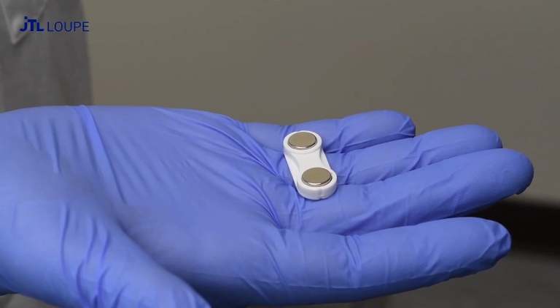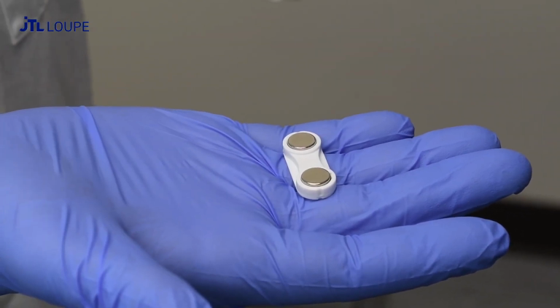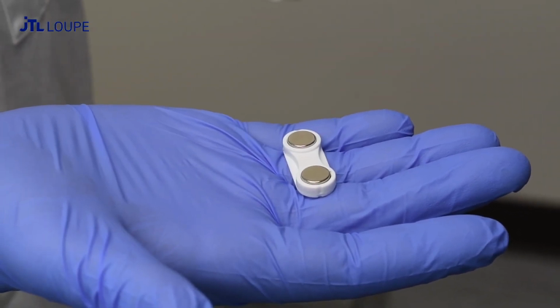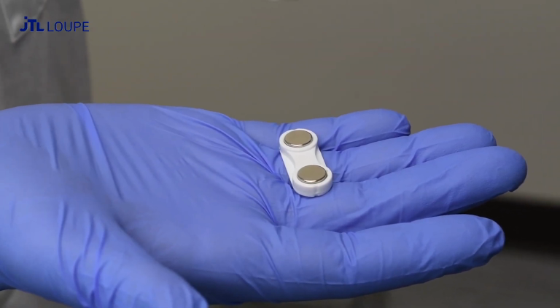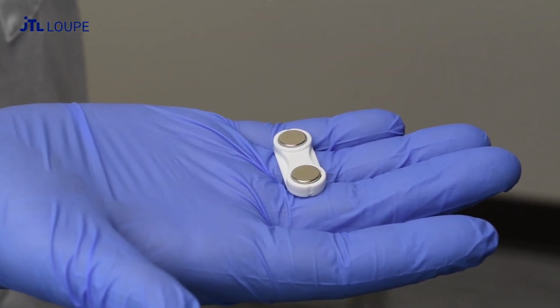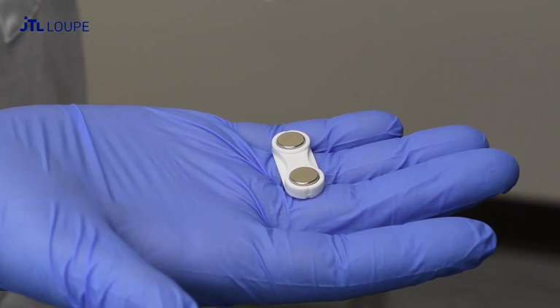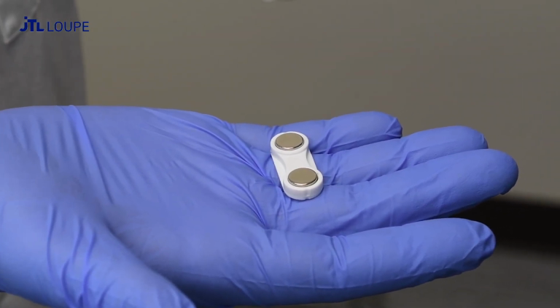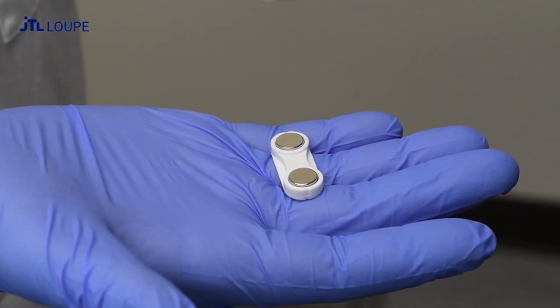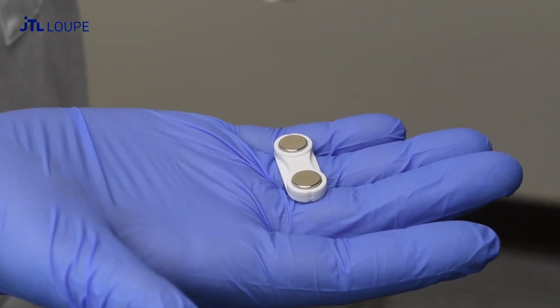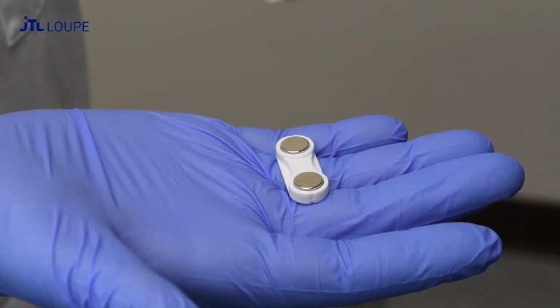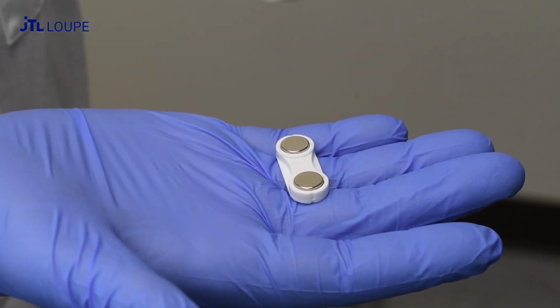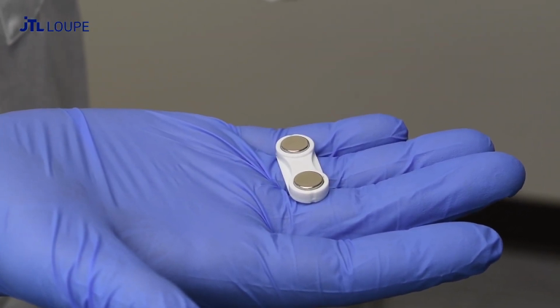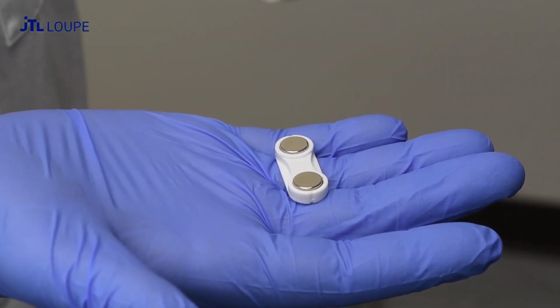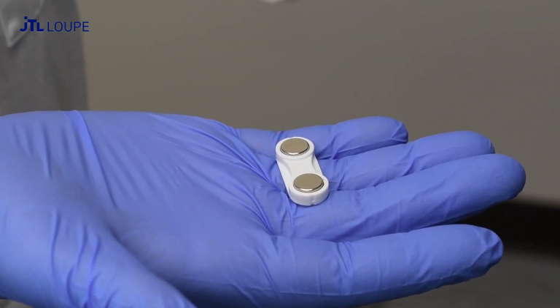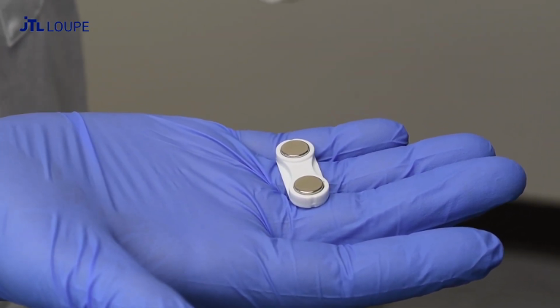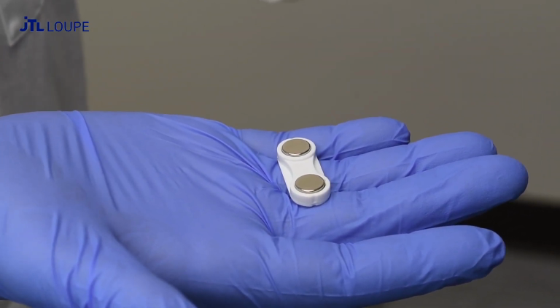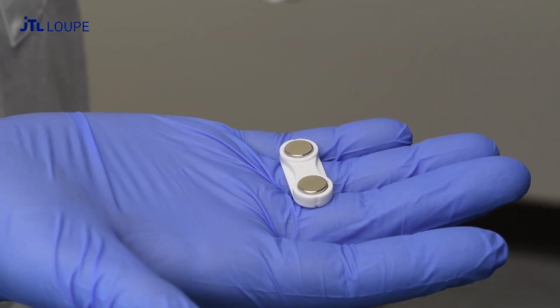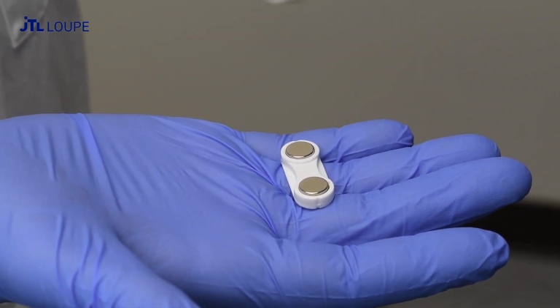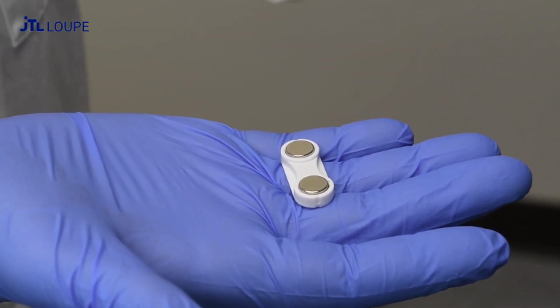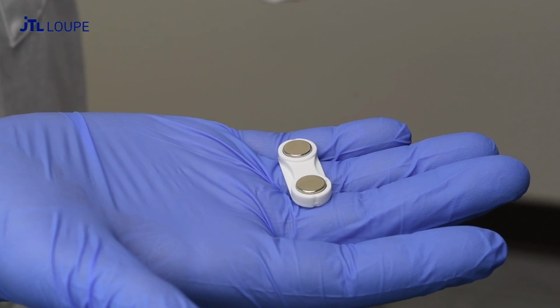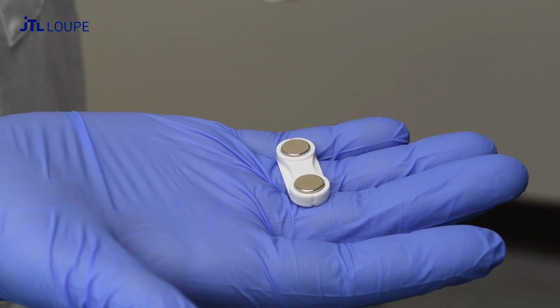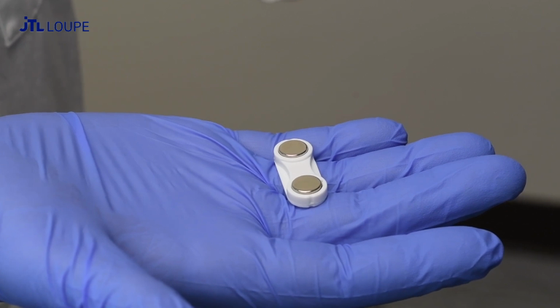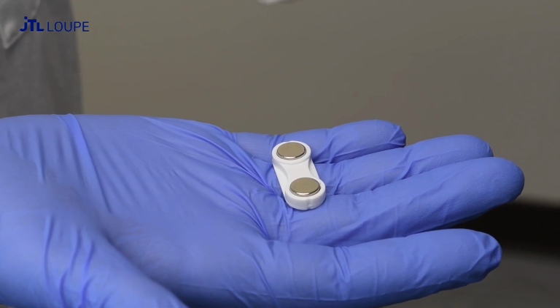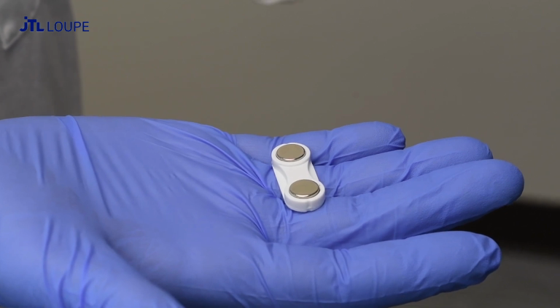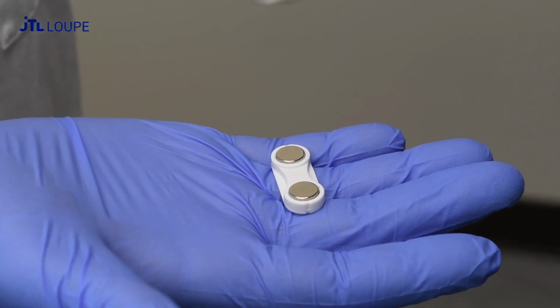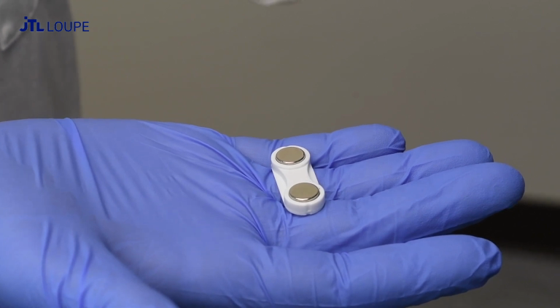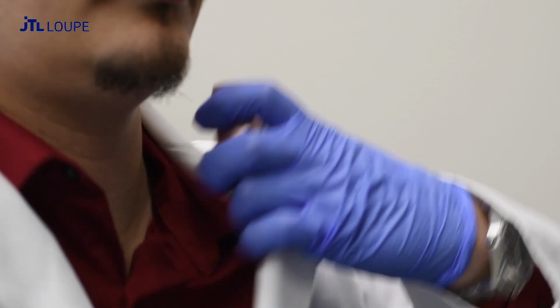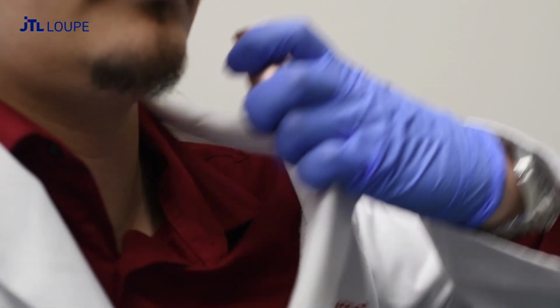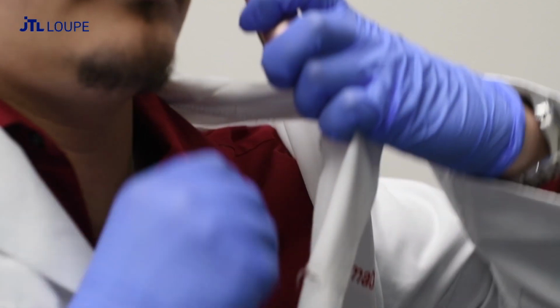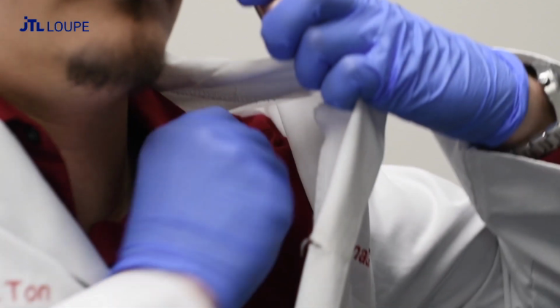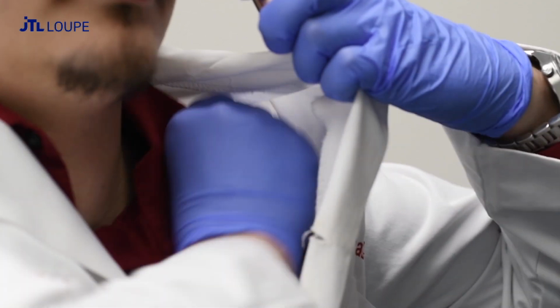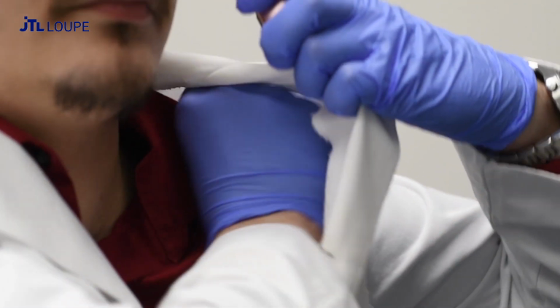Attach the battery to your clothing with the included magnet. We recommend placing it near the top of your shoulder.